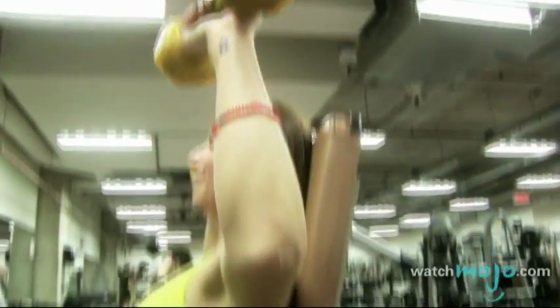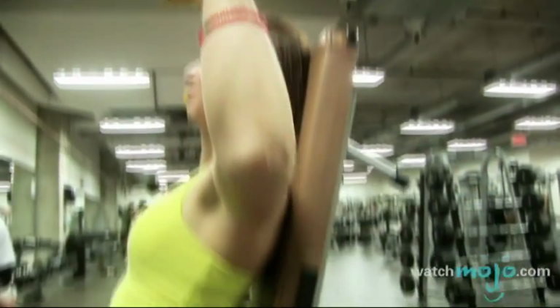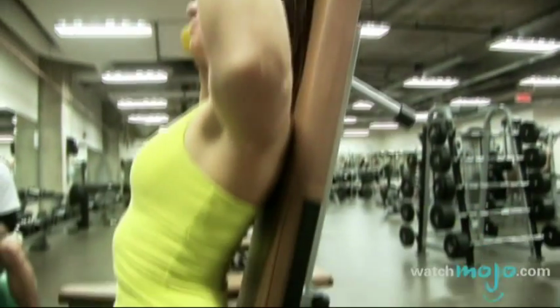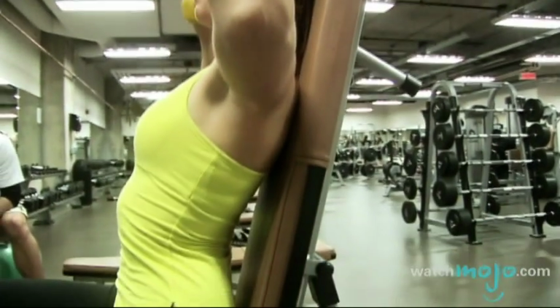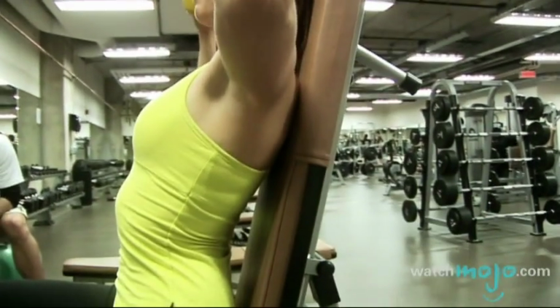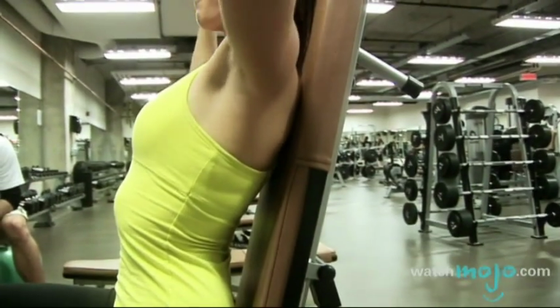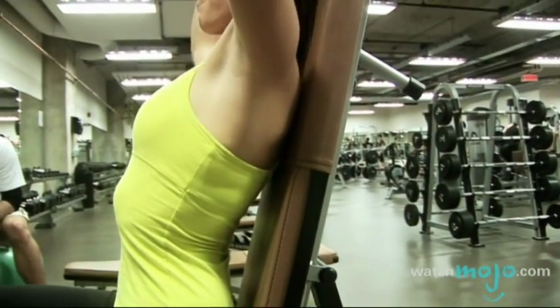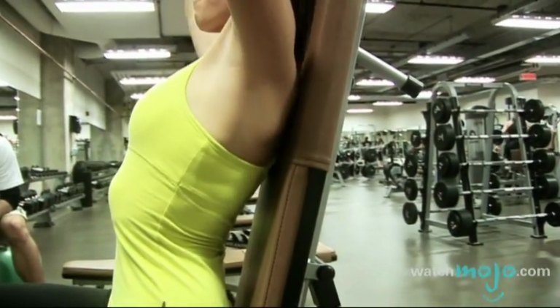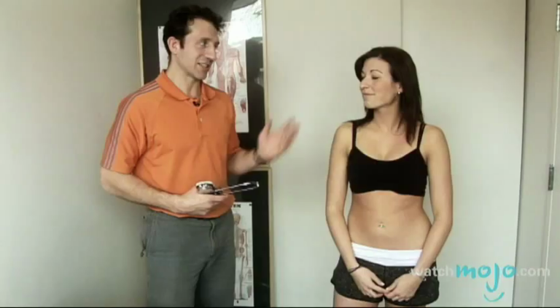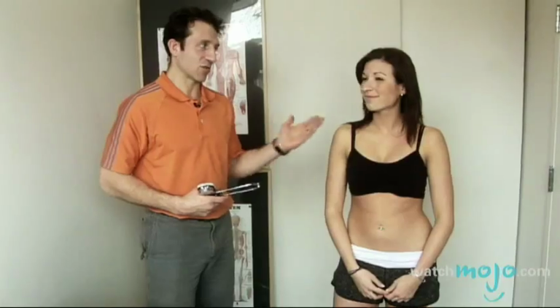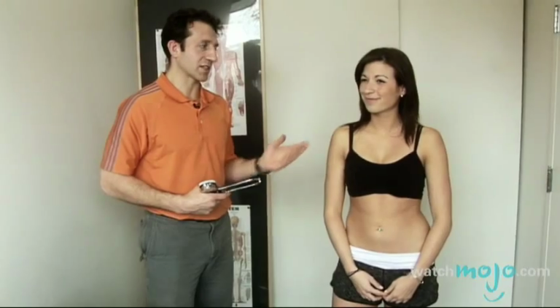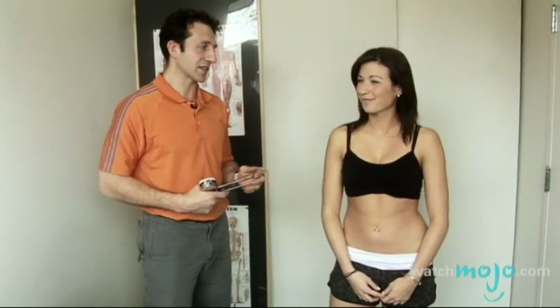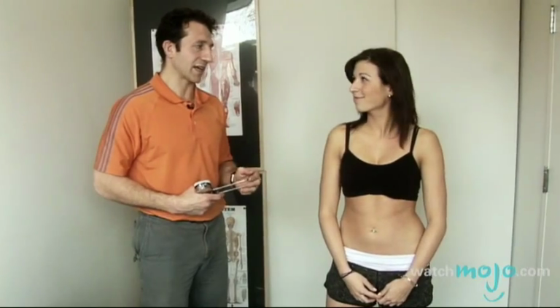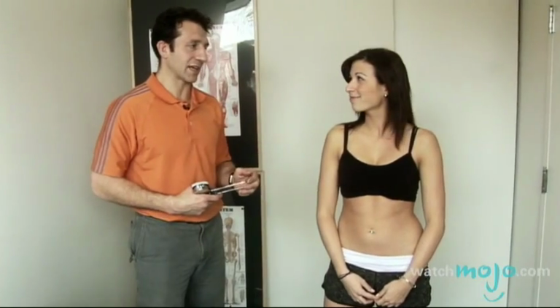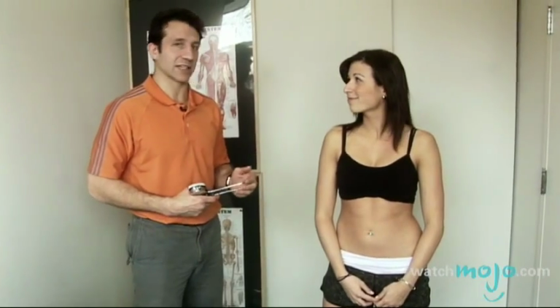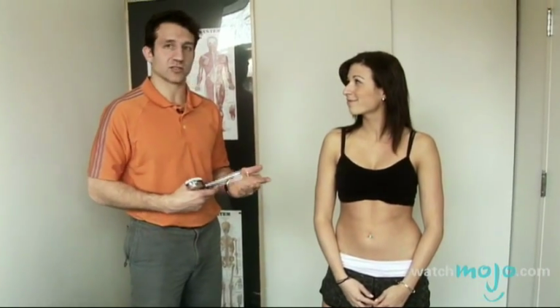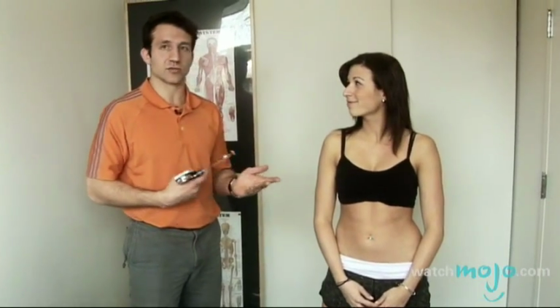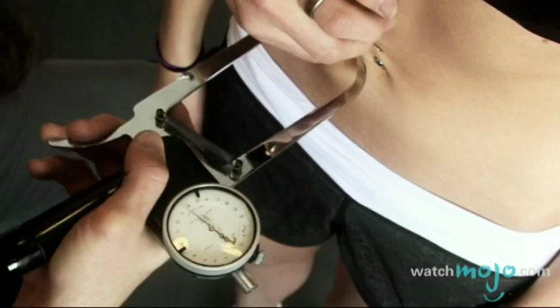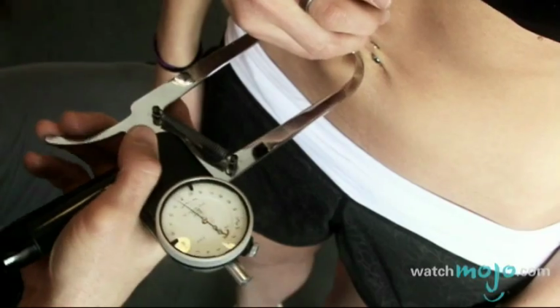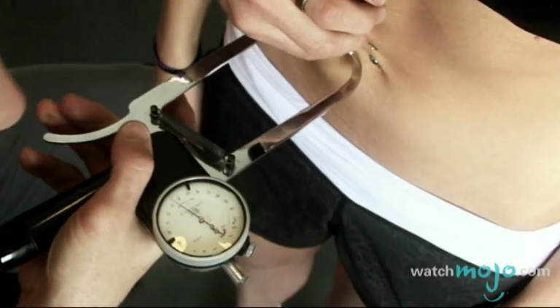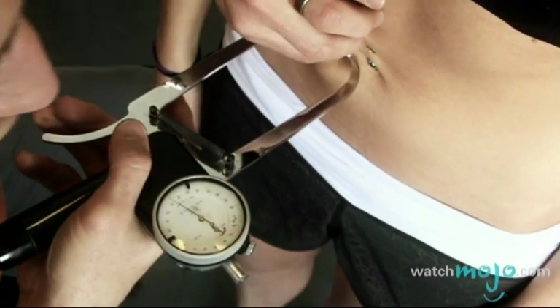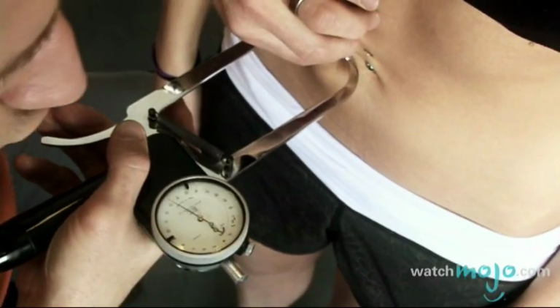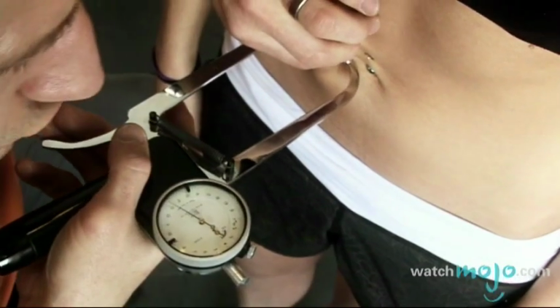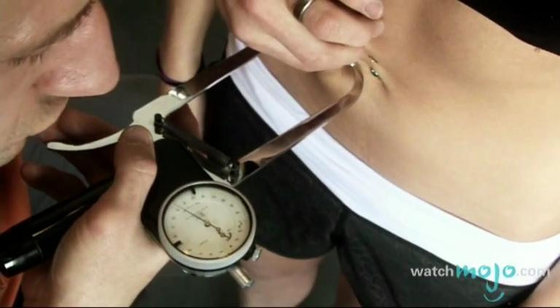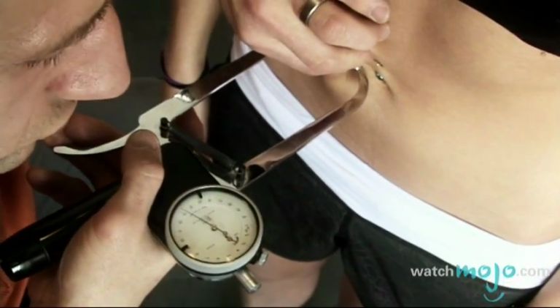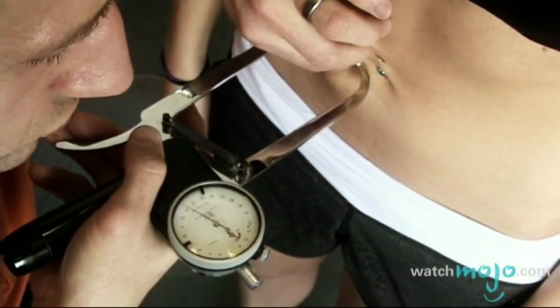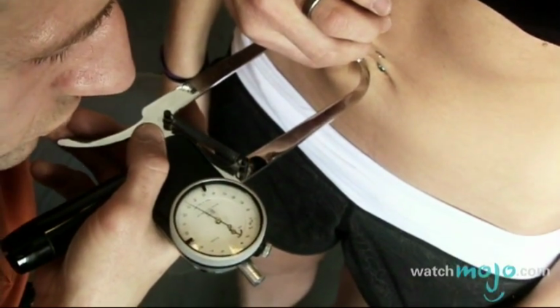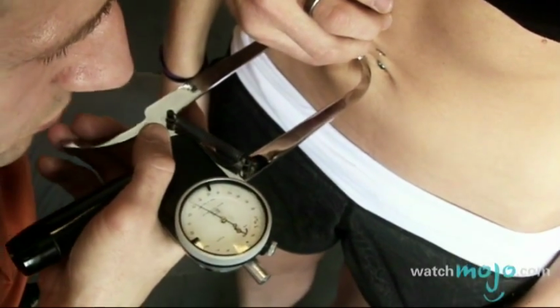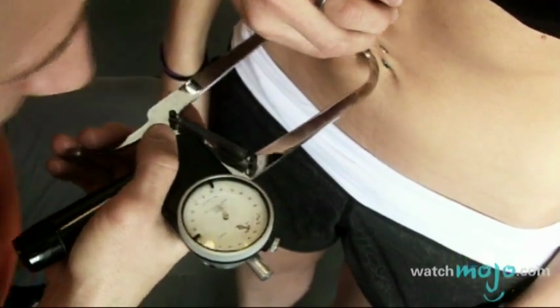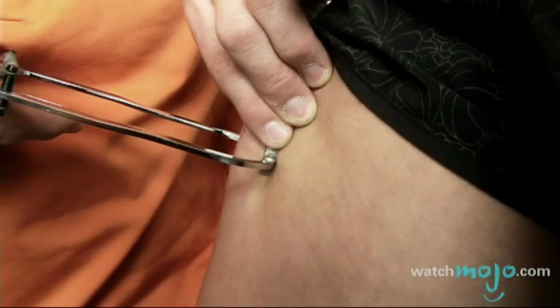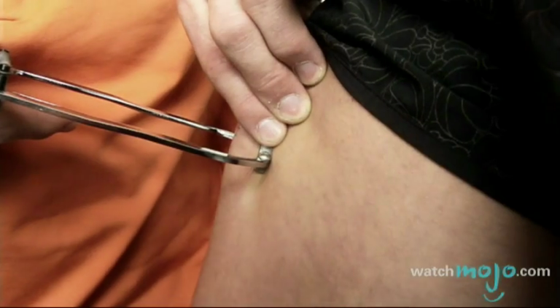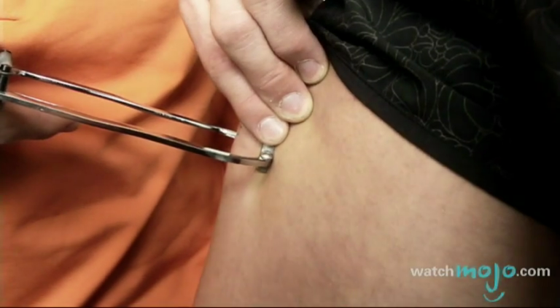So can we see this in action? Yes, definitely. This is Veronica and I'm going to do the calculations once I've gotten the skin folds from her.